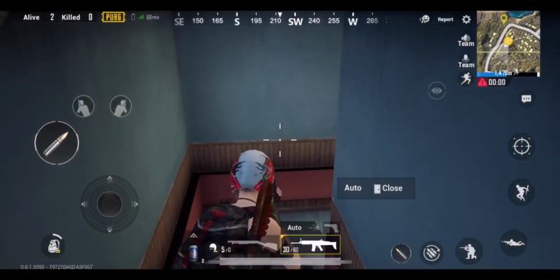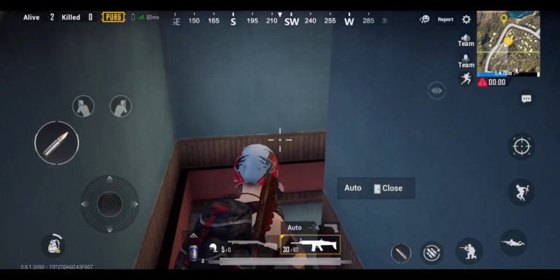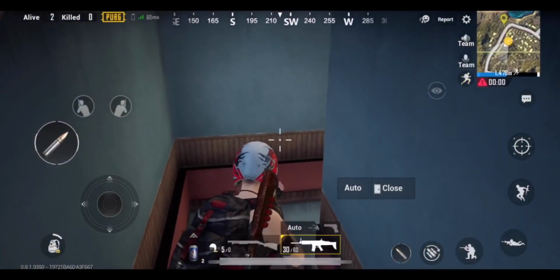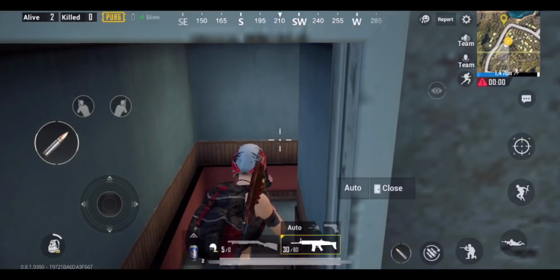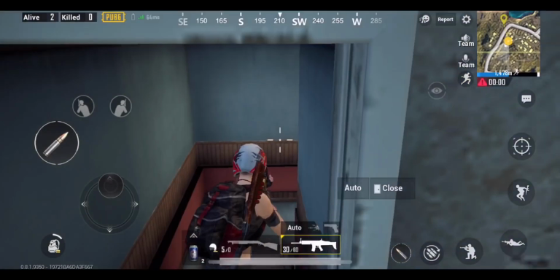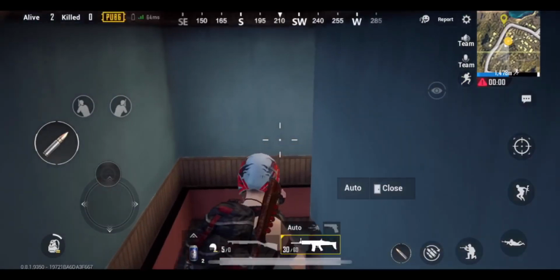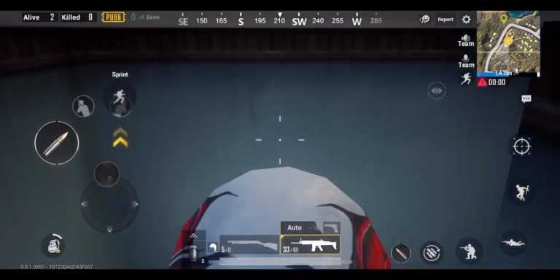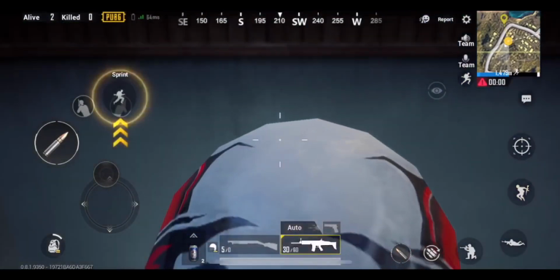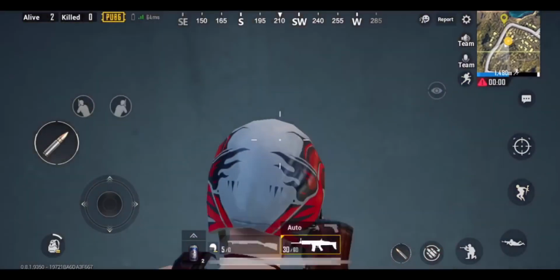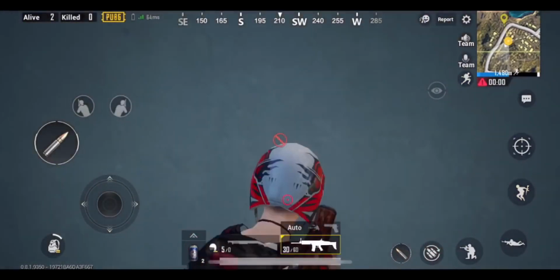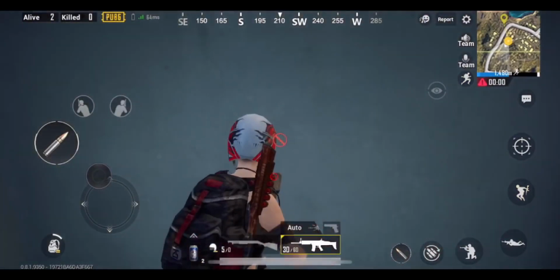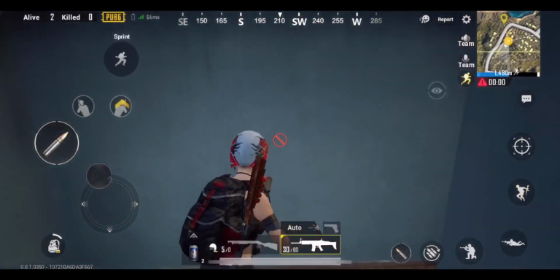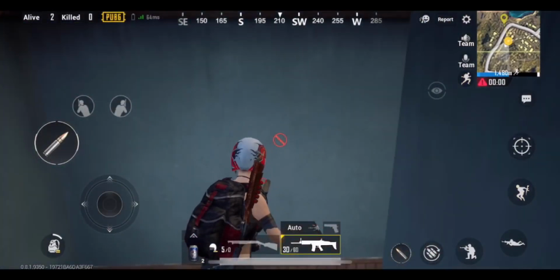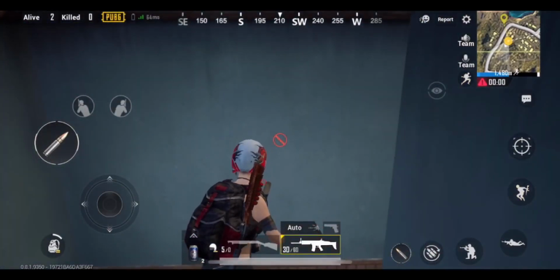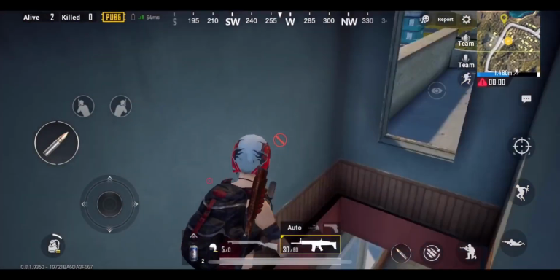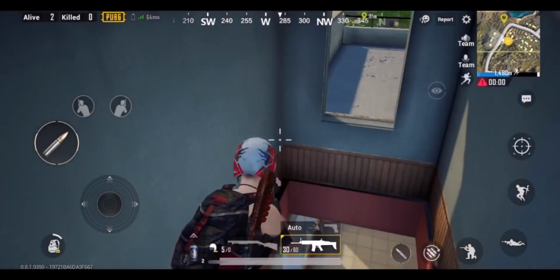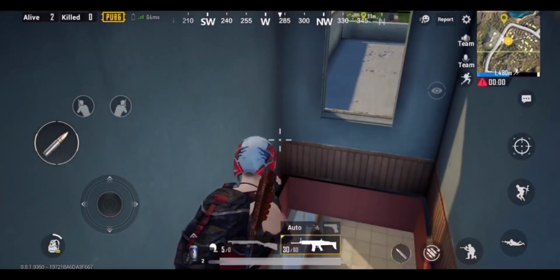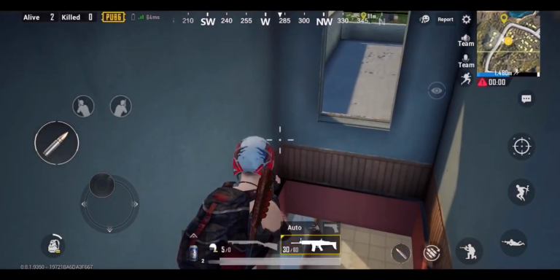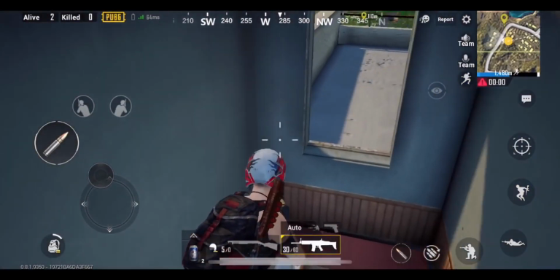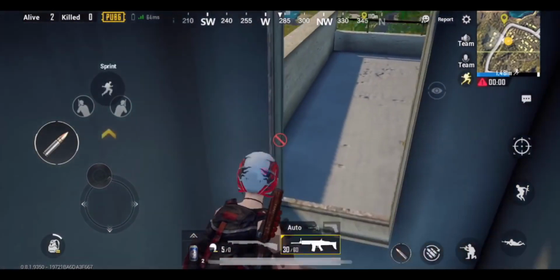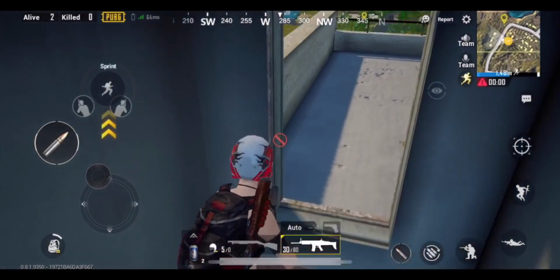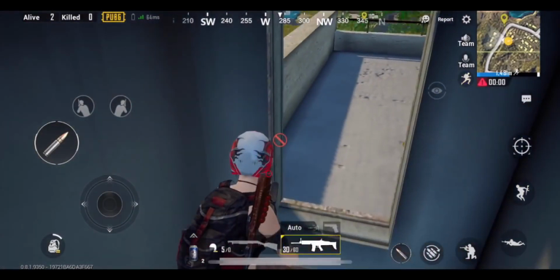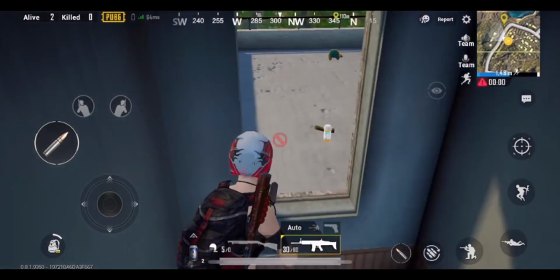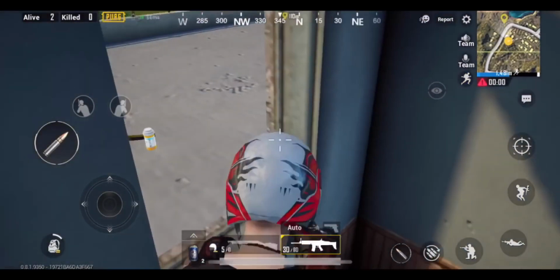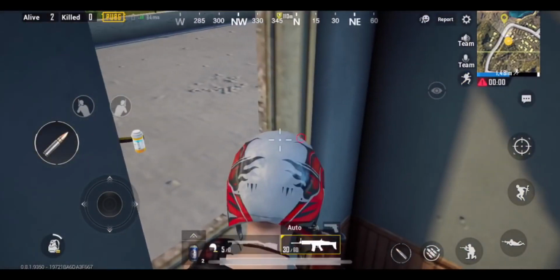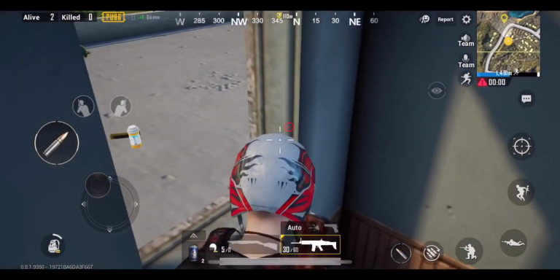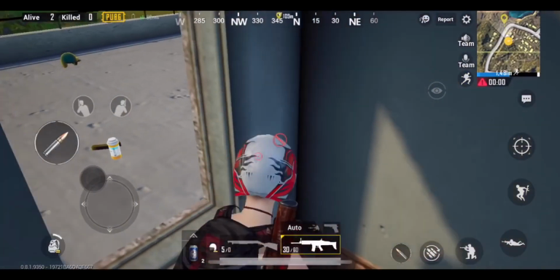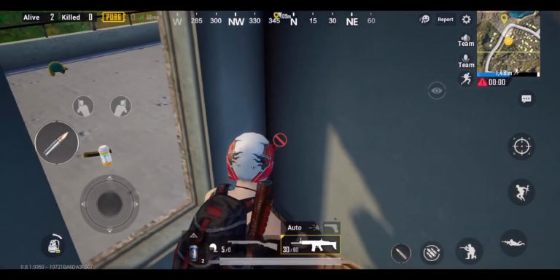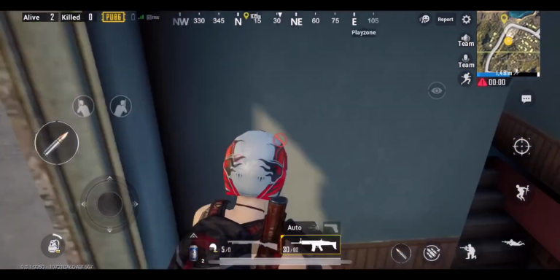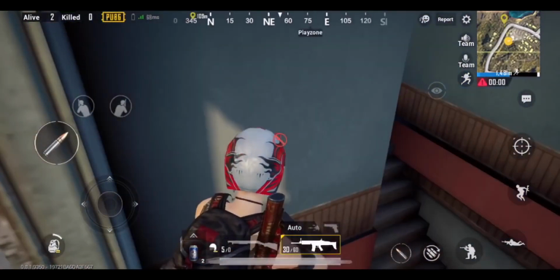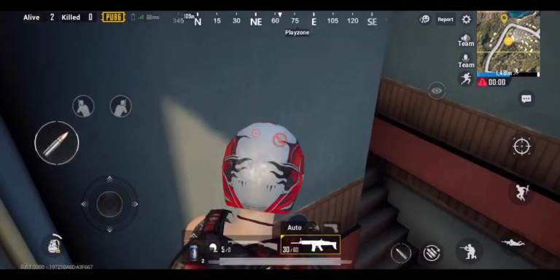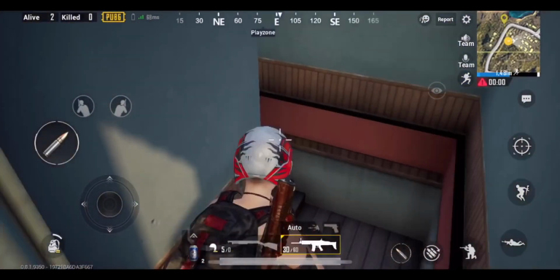You can hide near the window of these houses to trick your opponent and kill them easily.